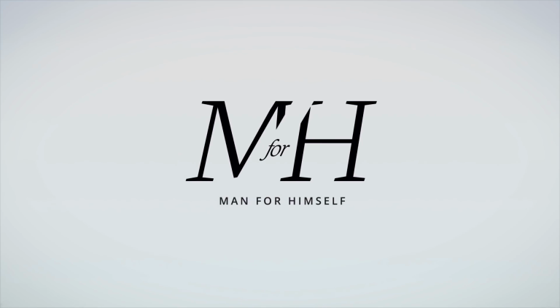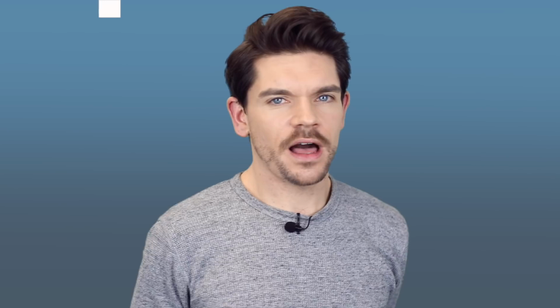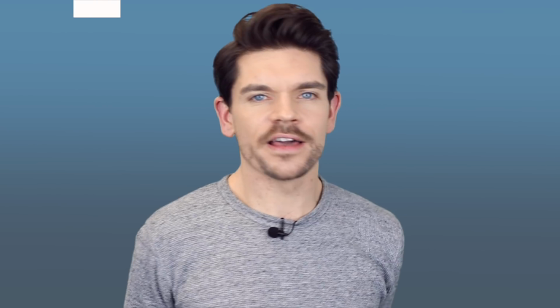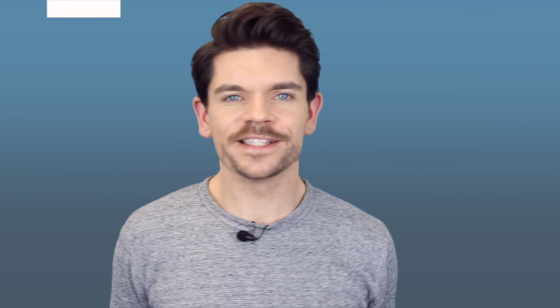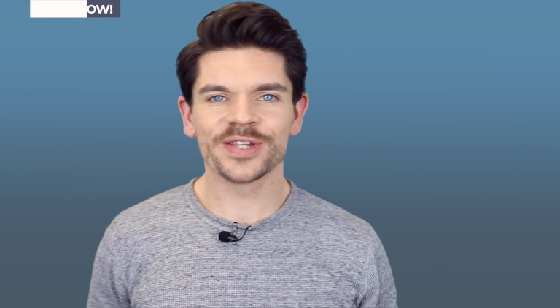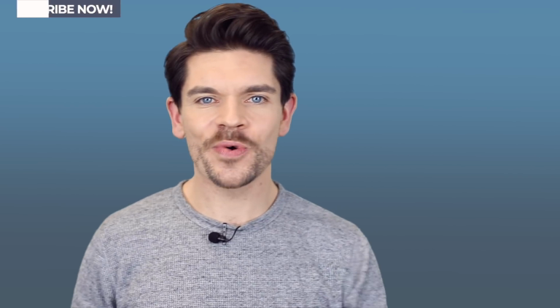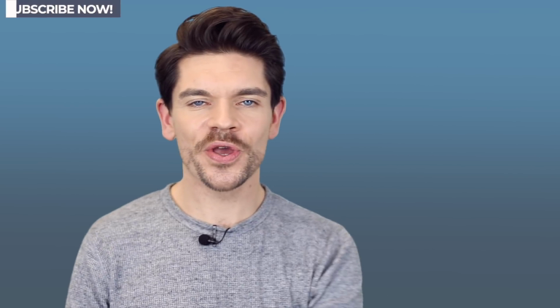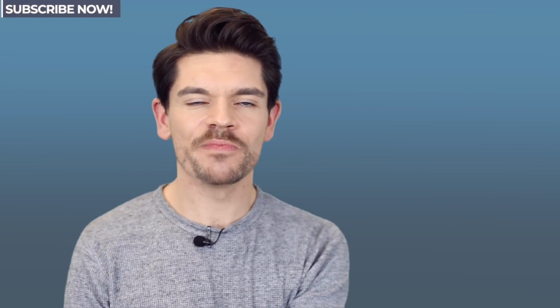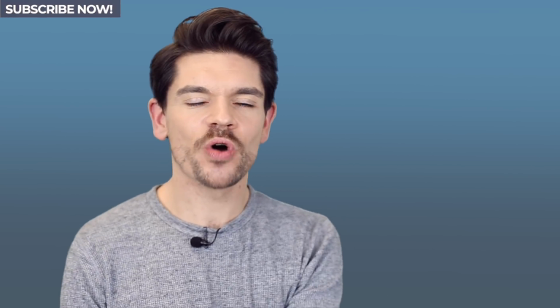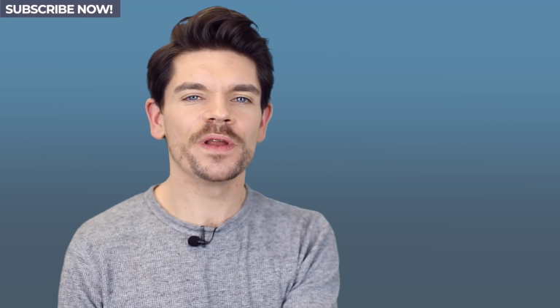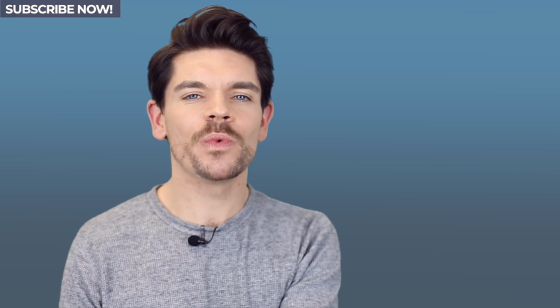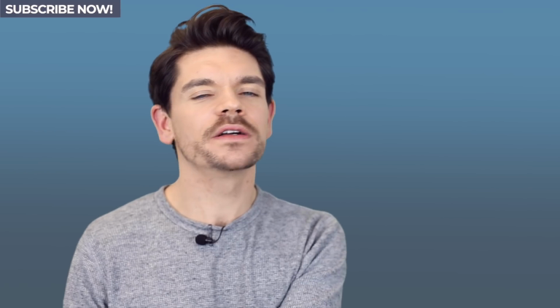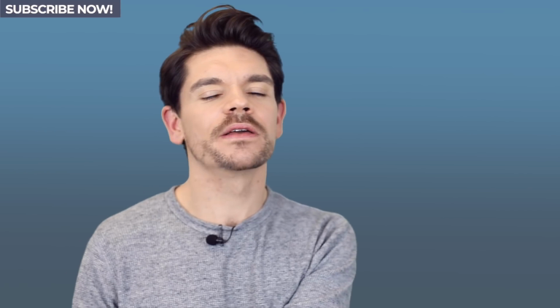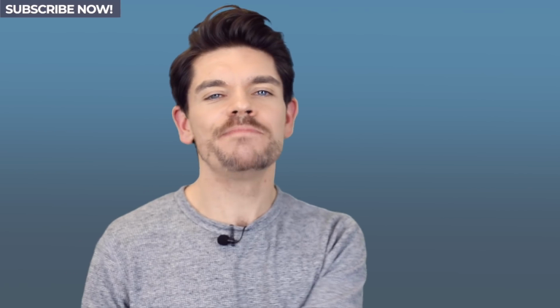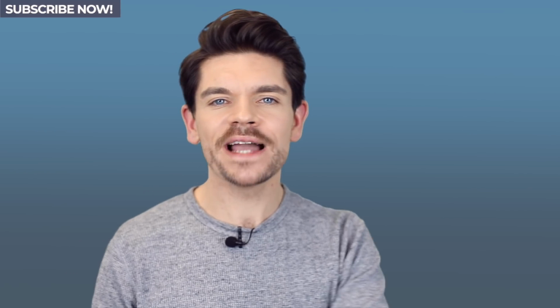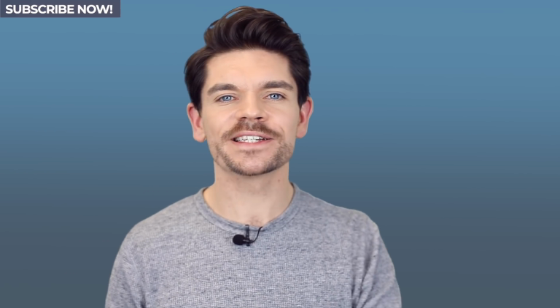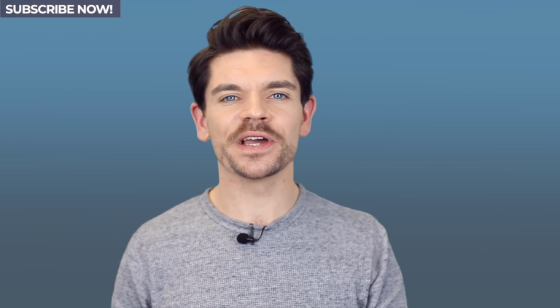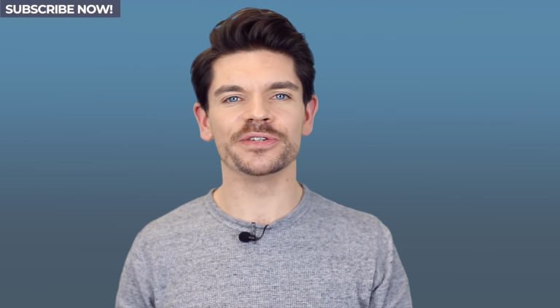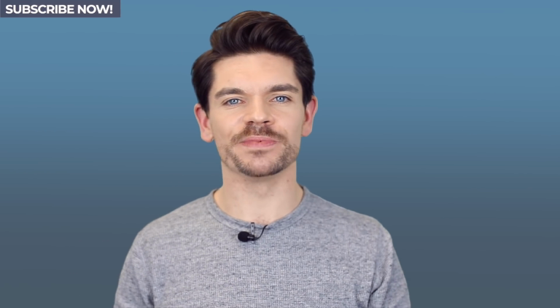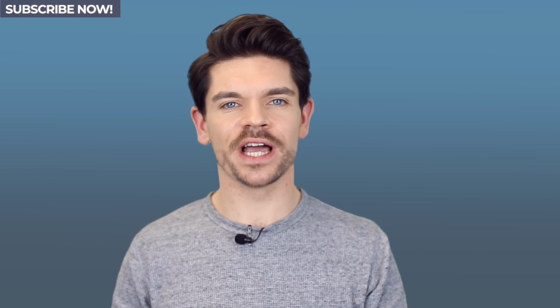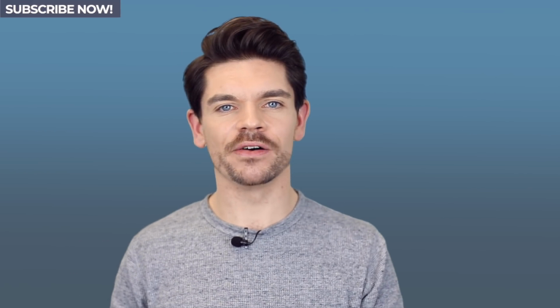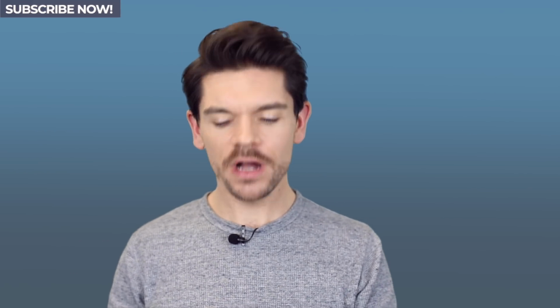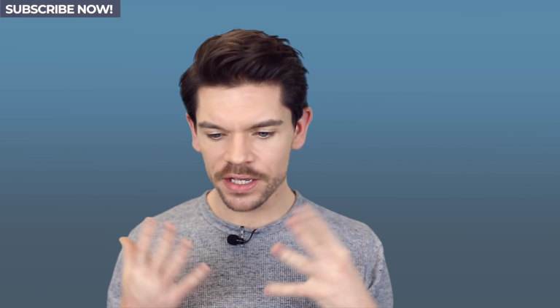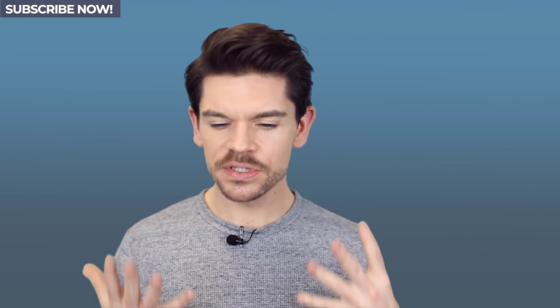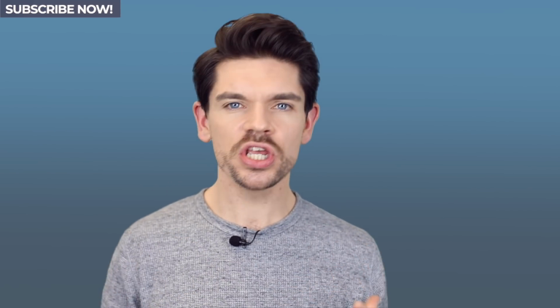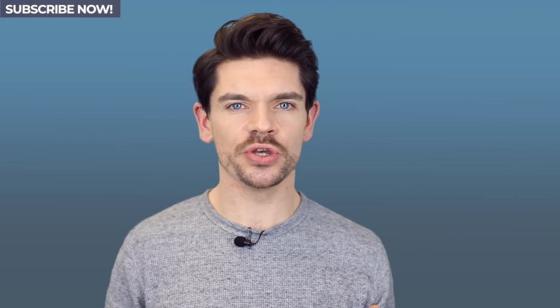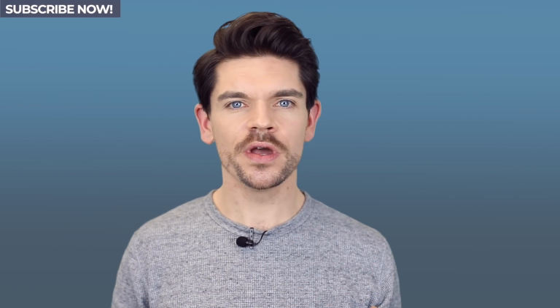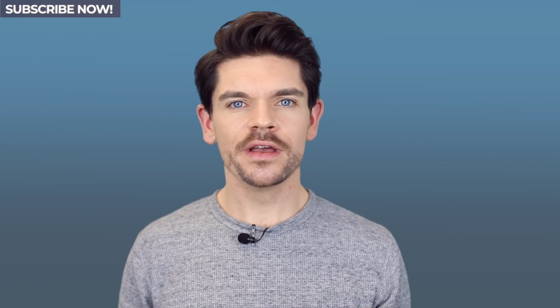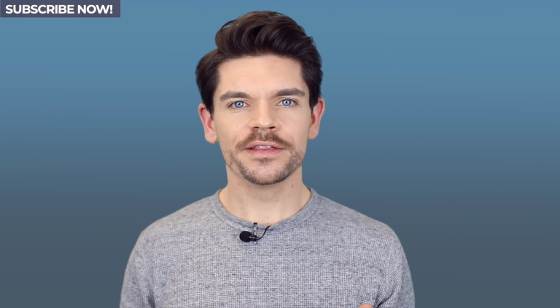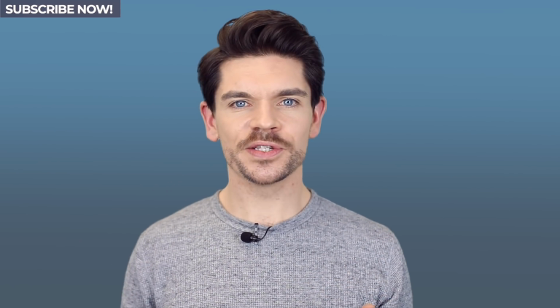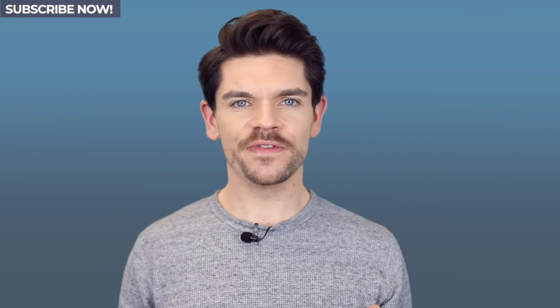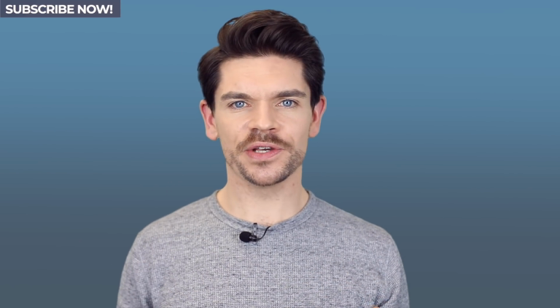Hi guys, how are you? I'm Robin. Welcome back to my YouTube channel and welcome to this new video.